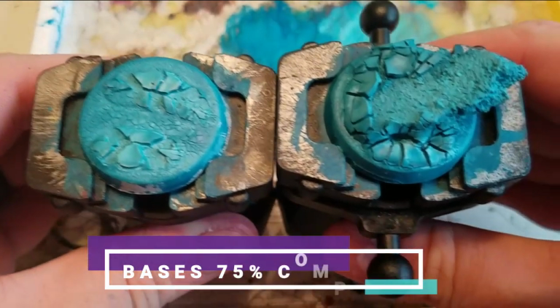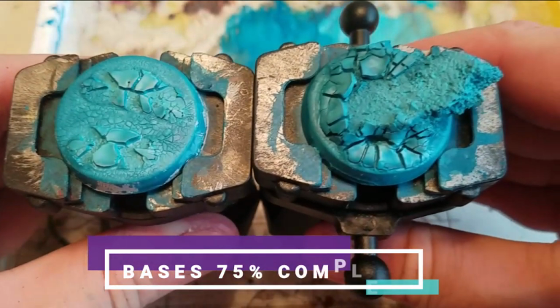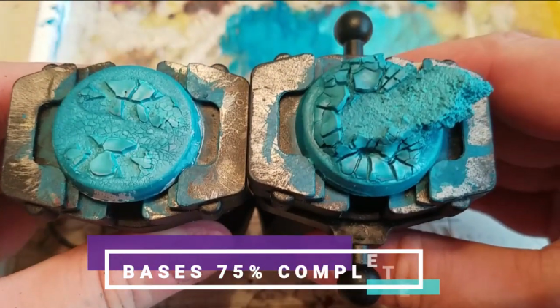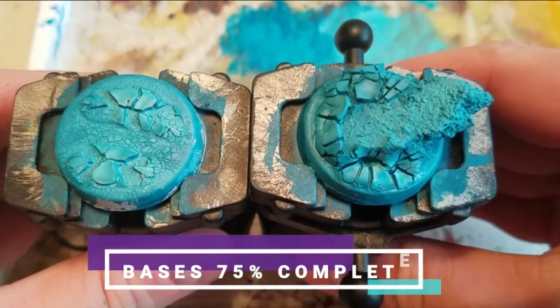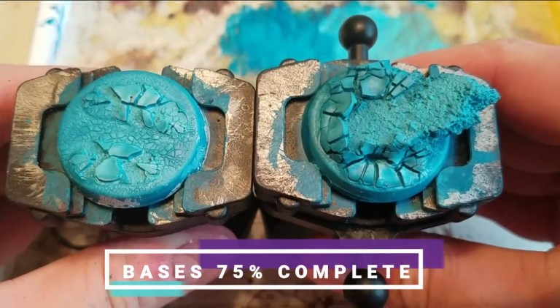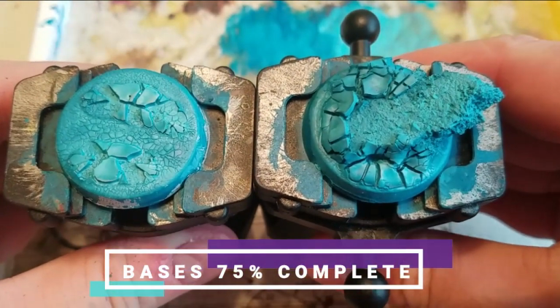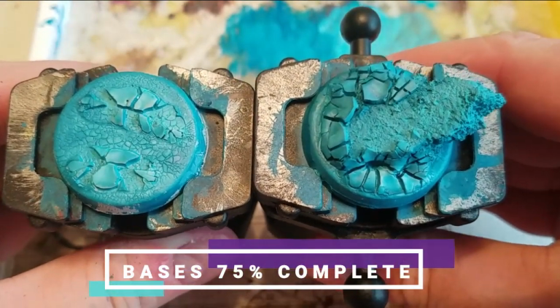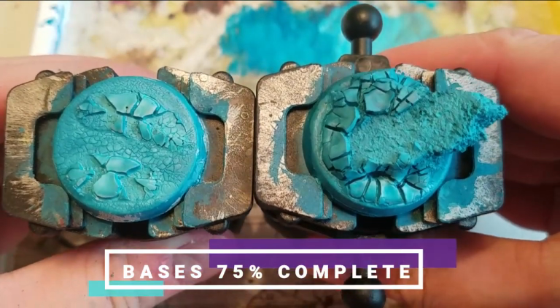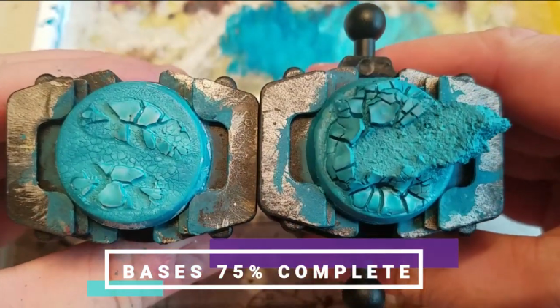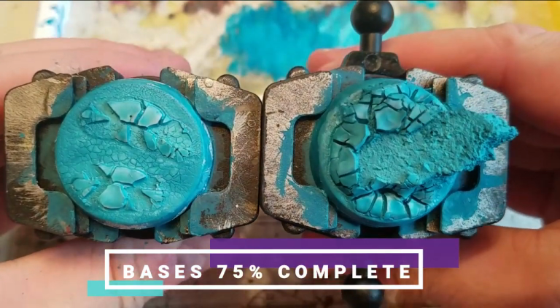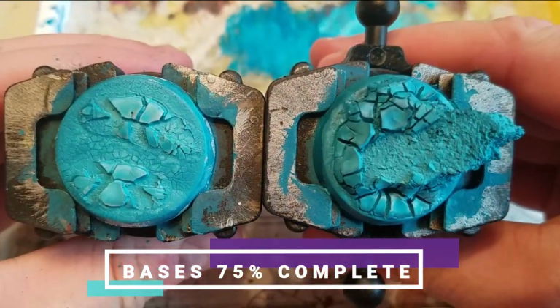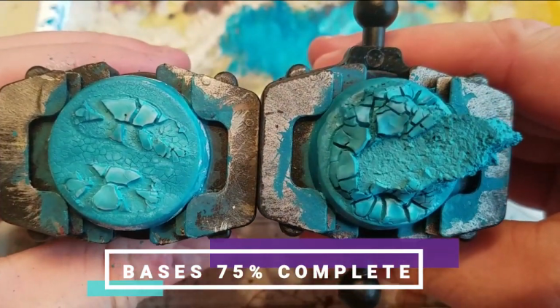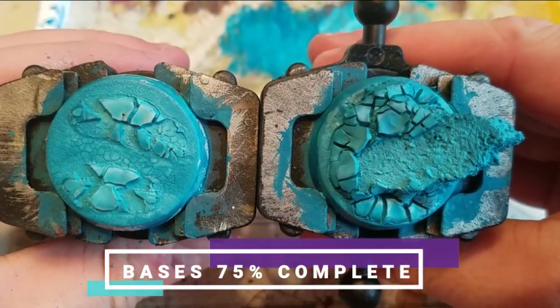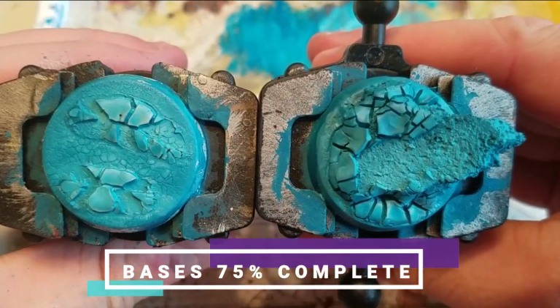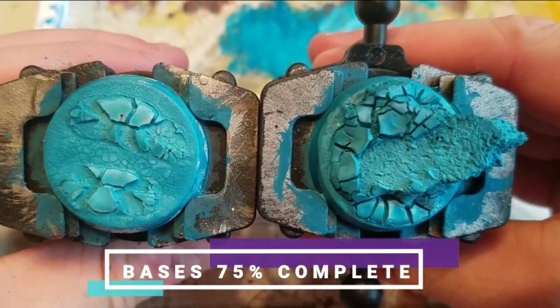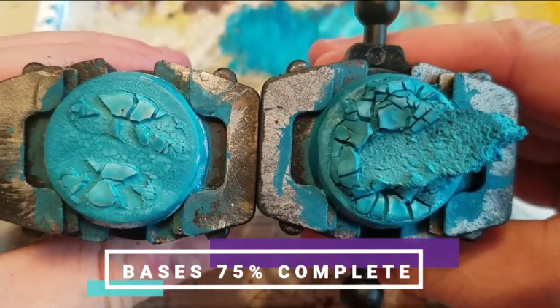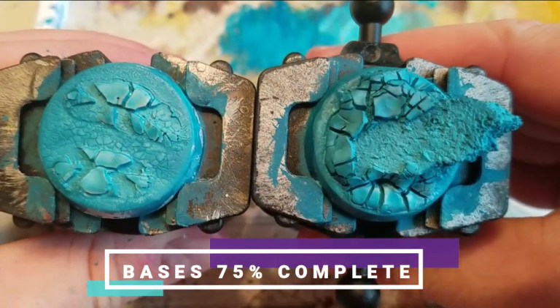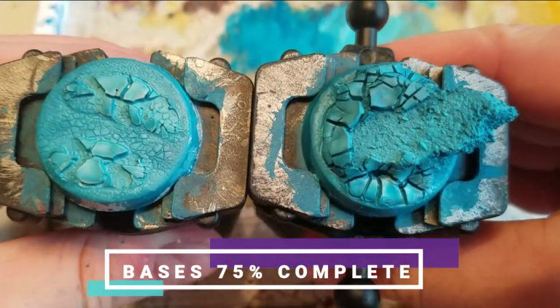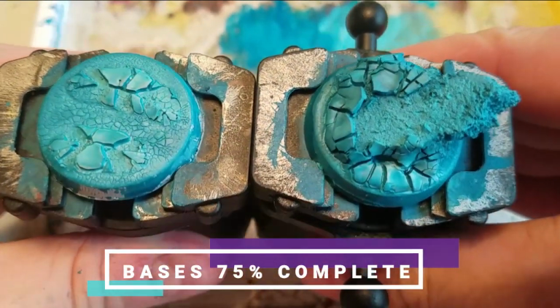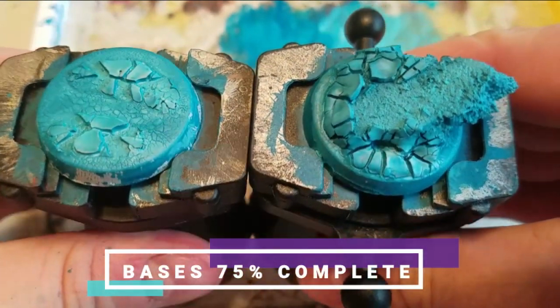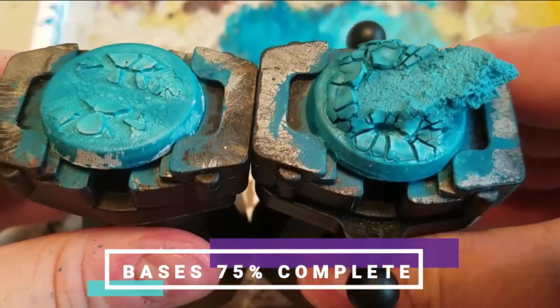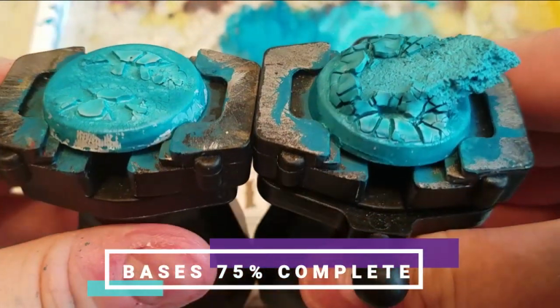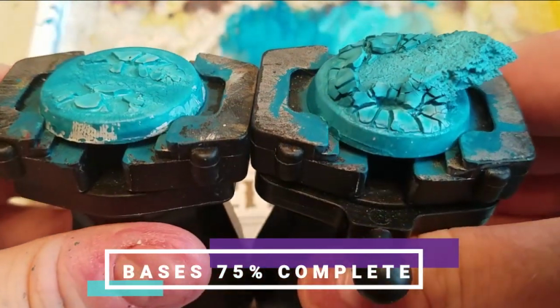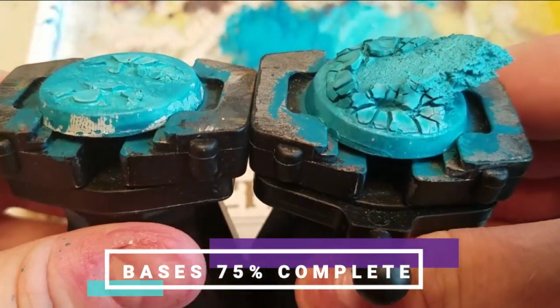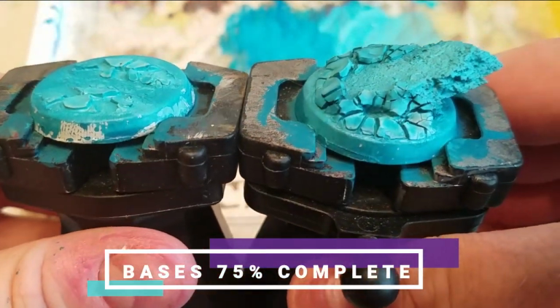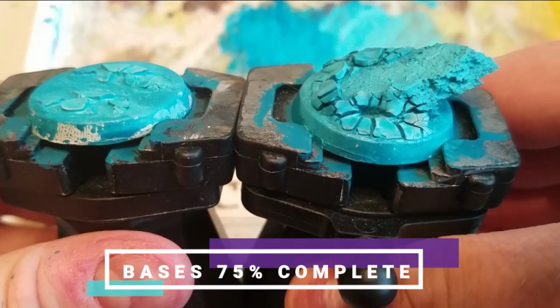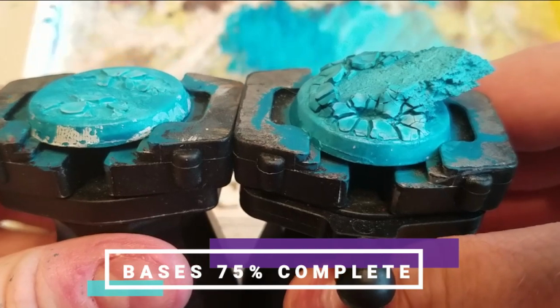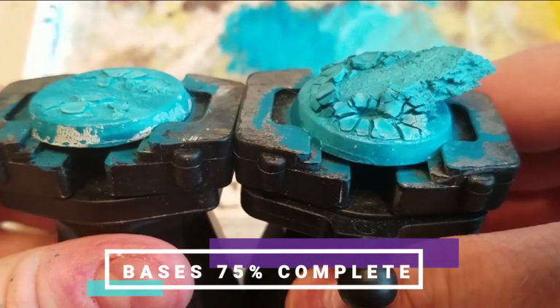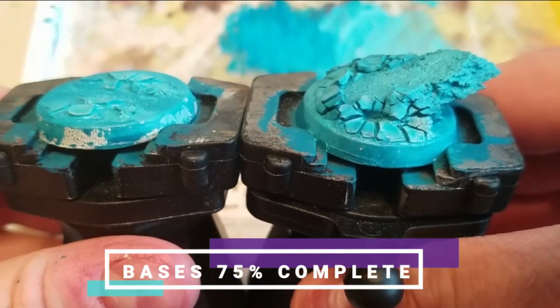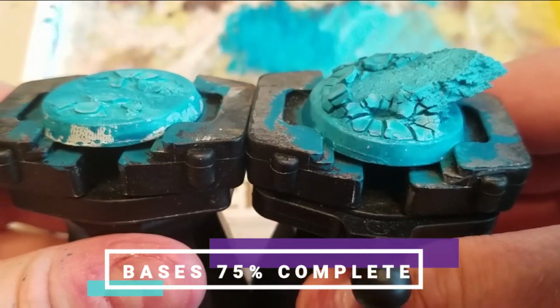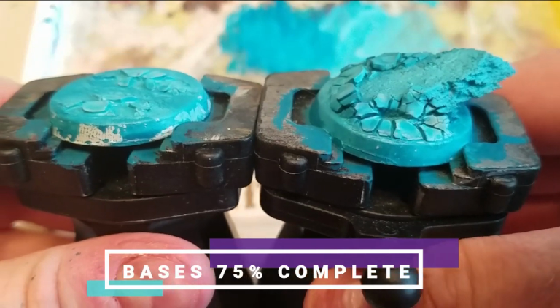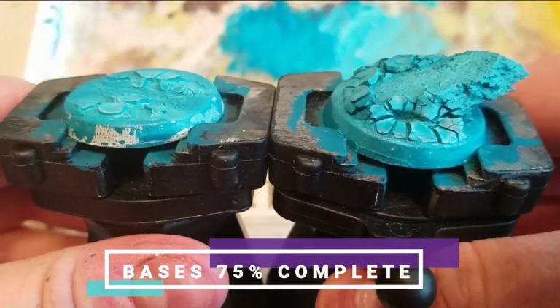We are now 75% complete through the process. Your bases should be looking like this.